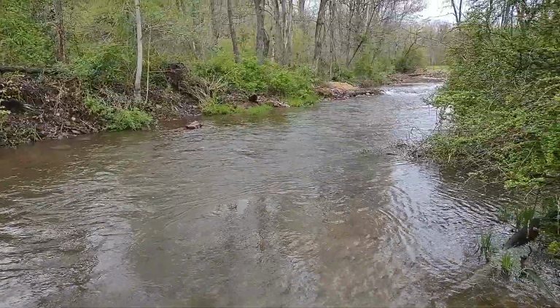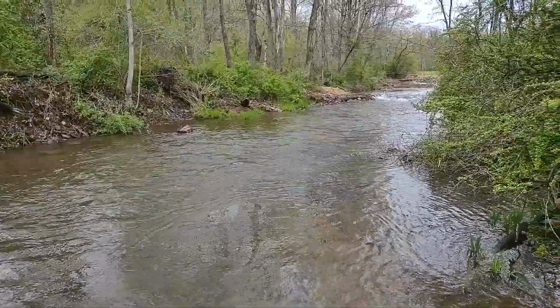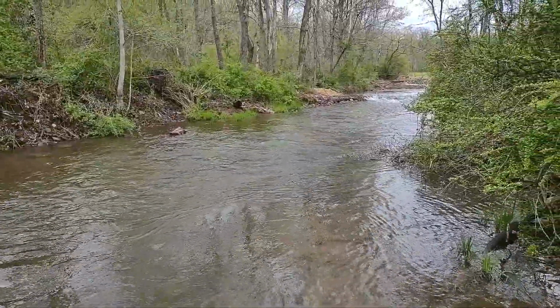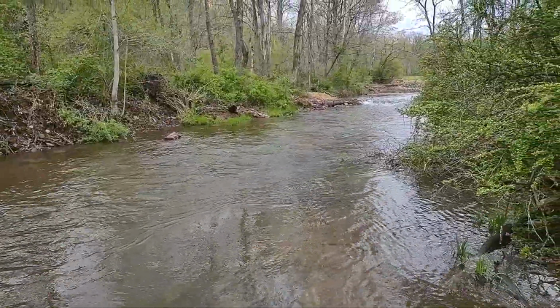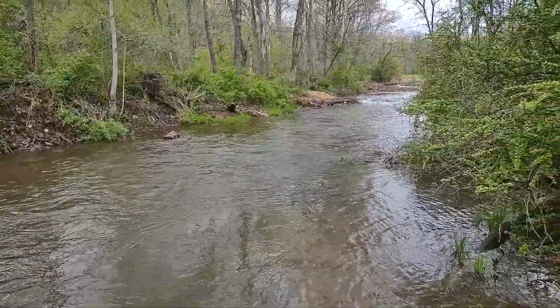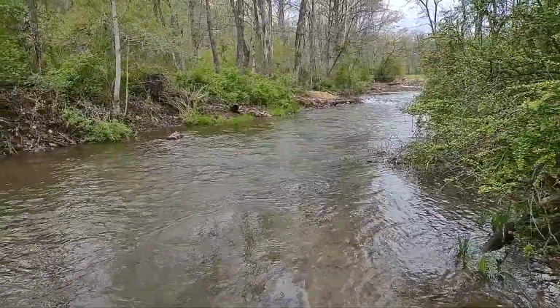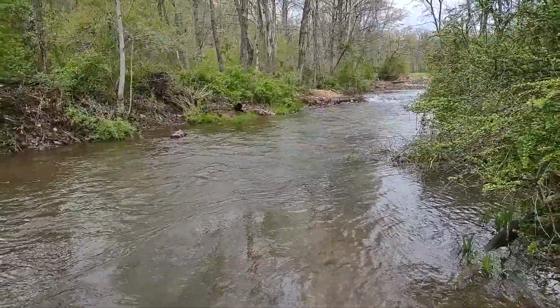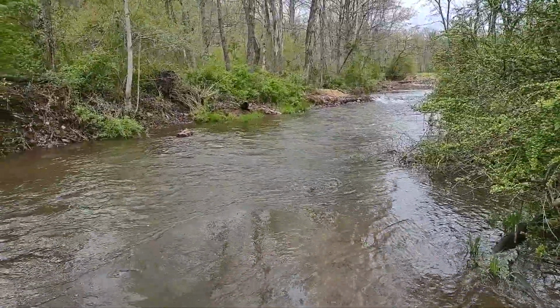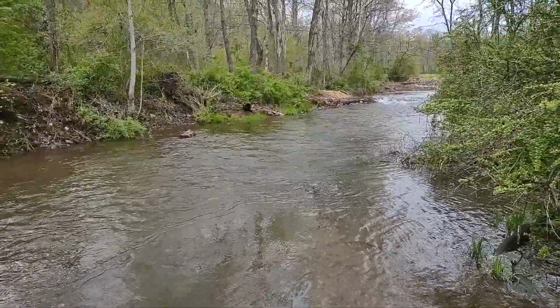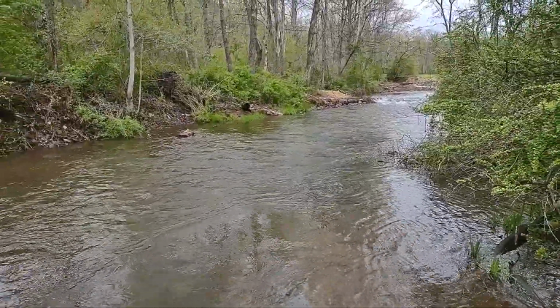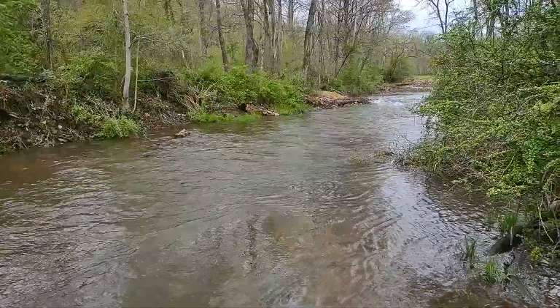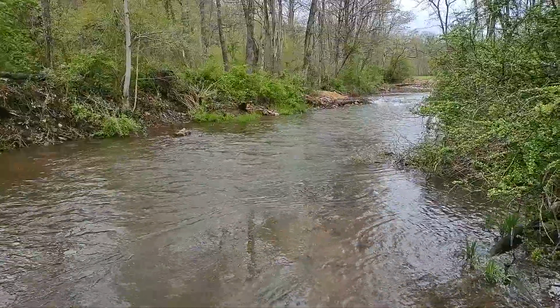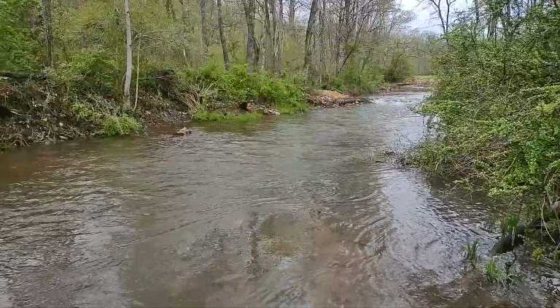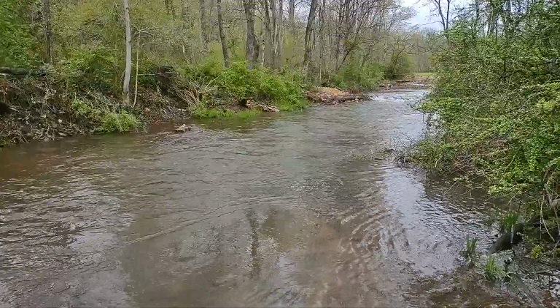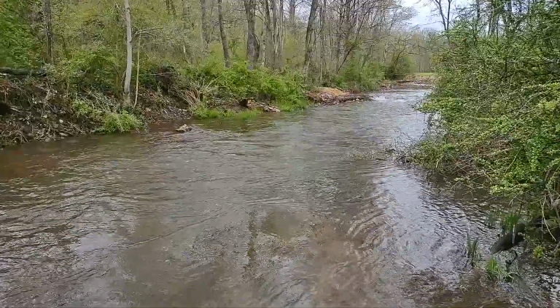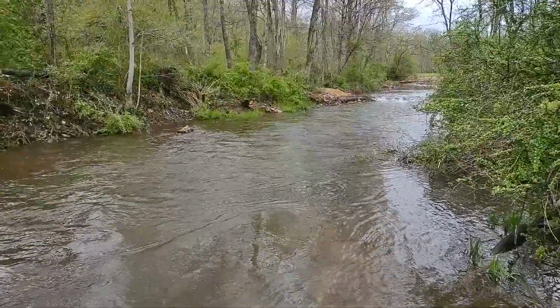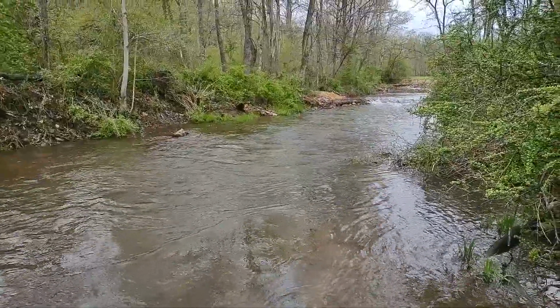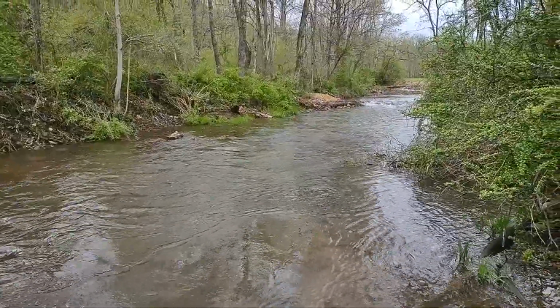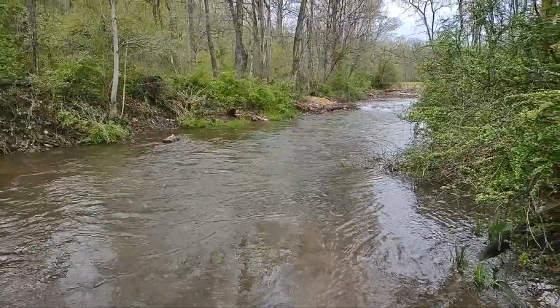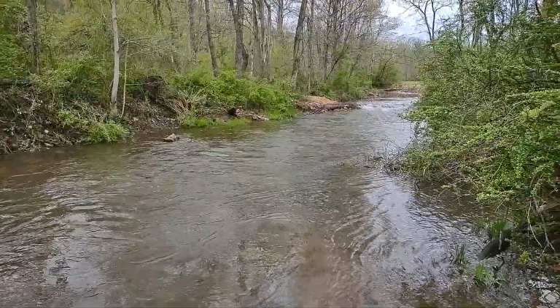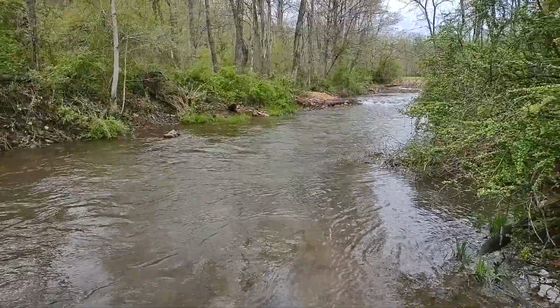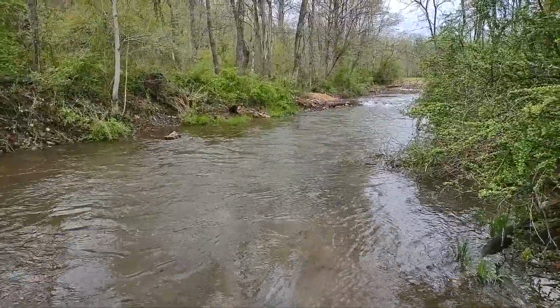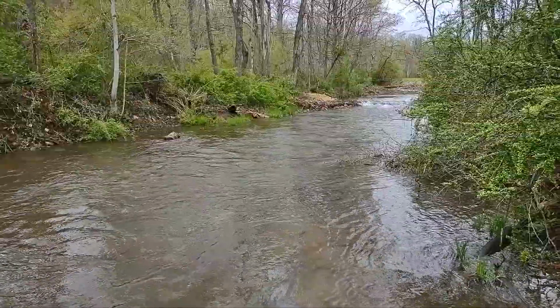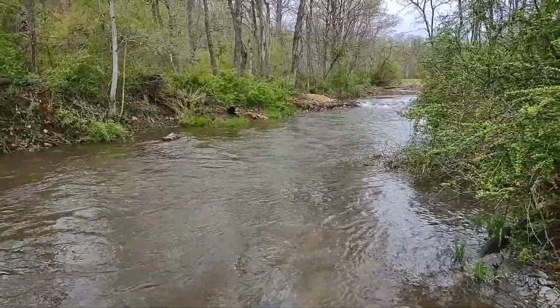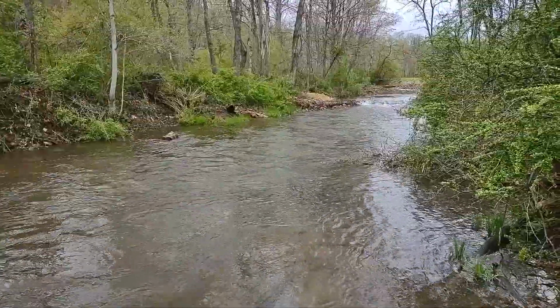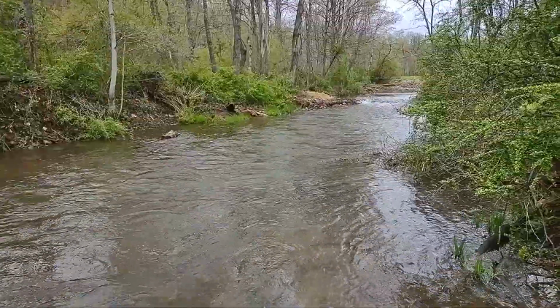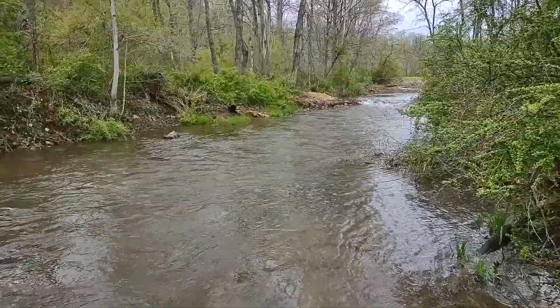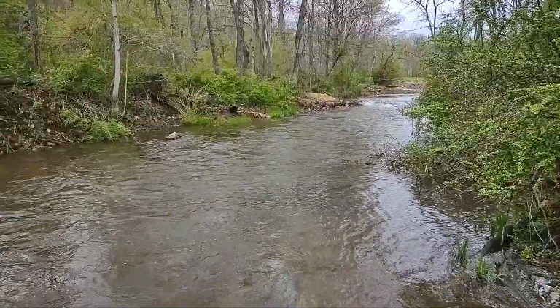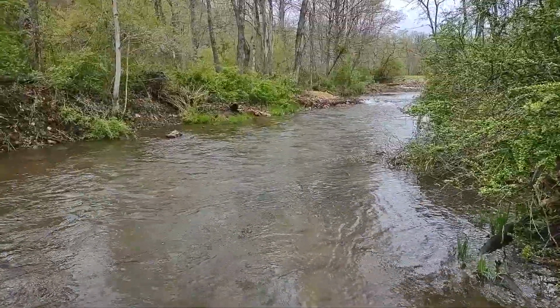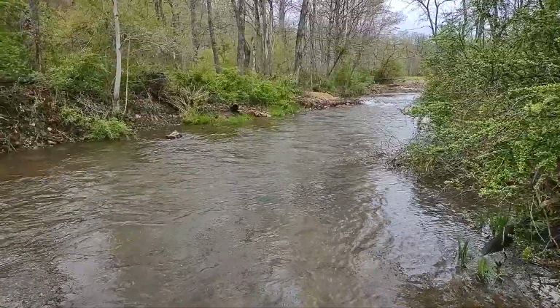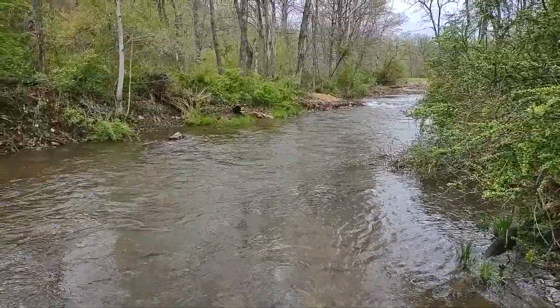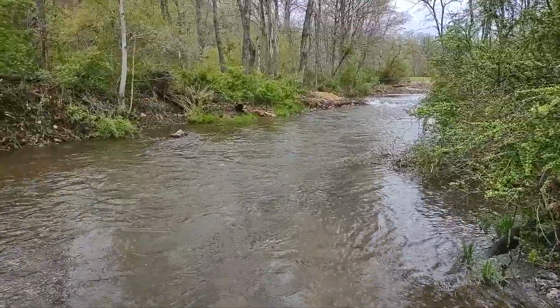That's where we're headed, but this is too deep so I've got to get out of the creek and go up around. Stand by.